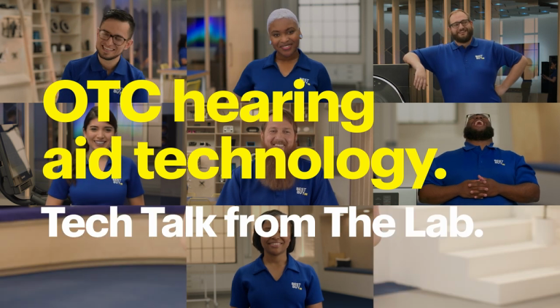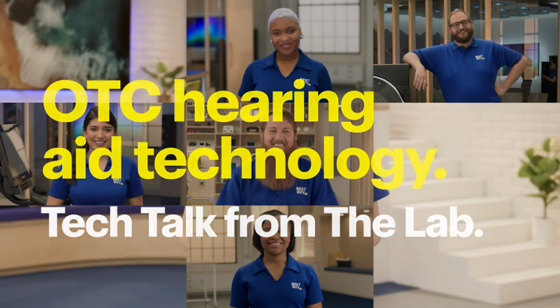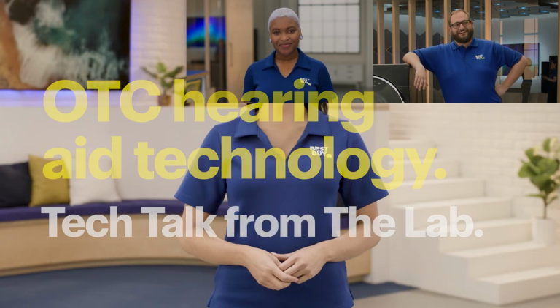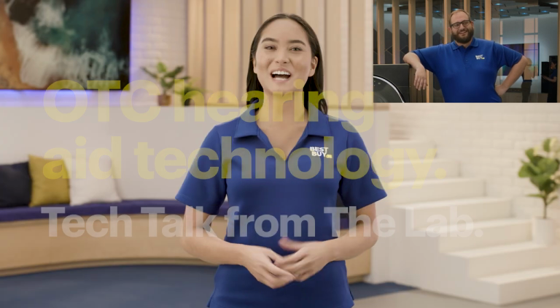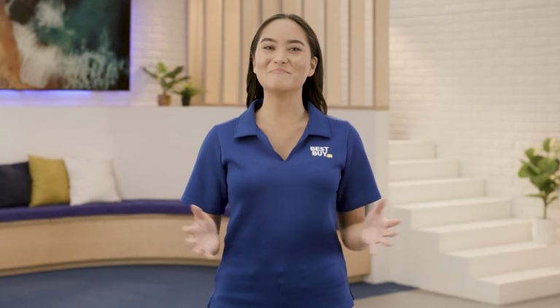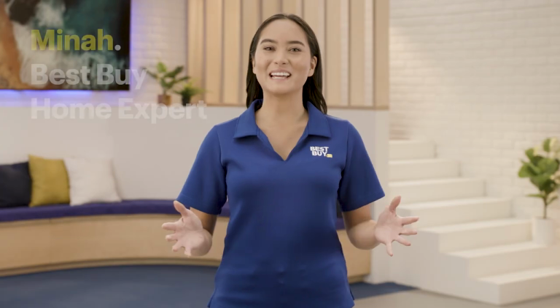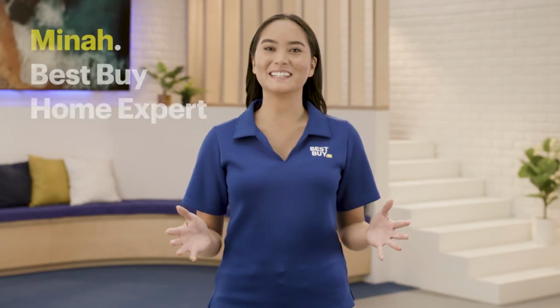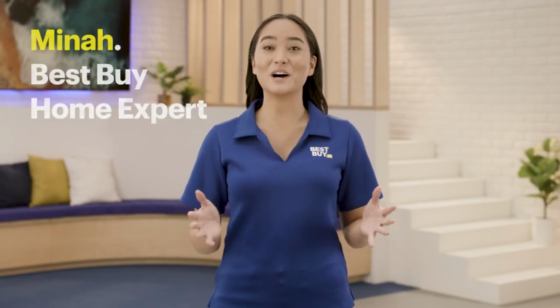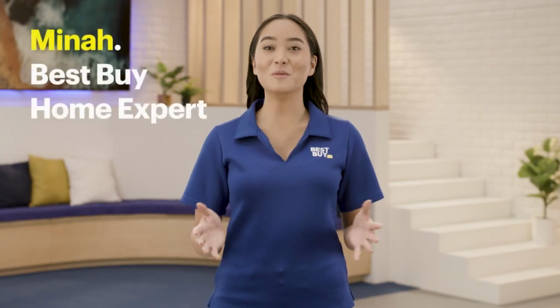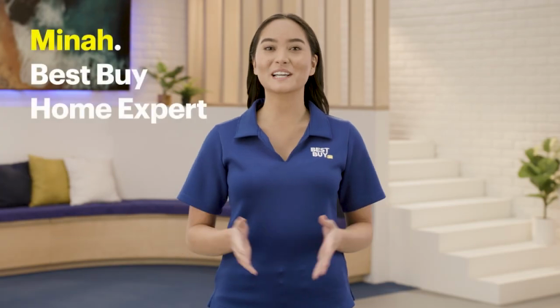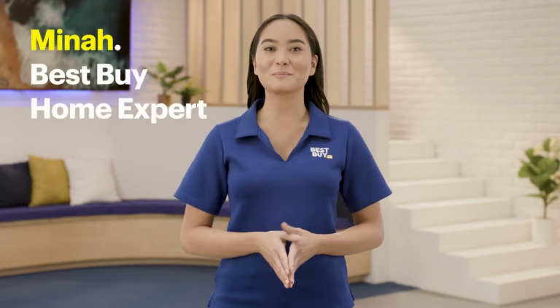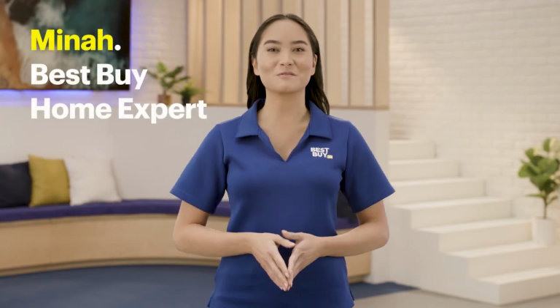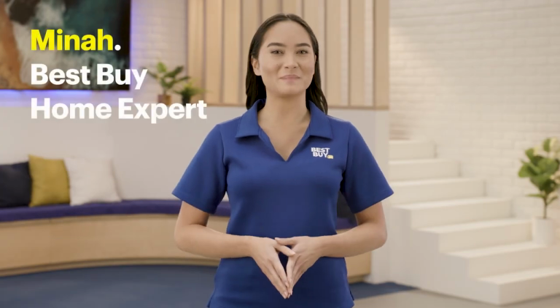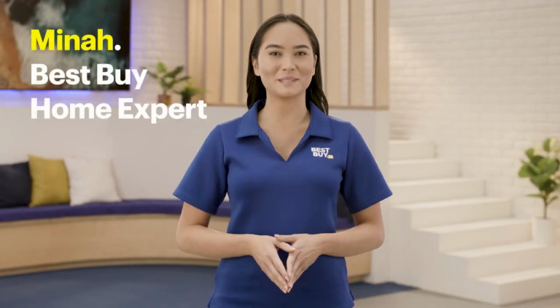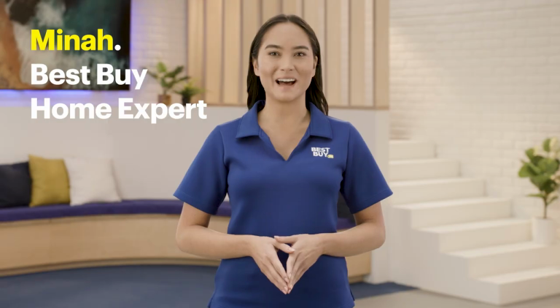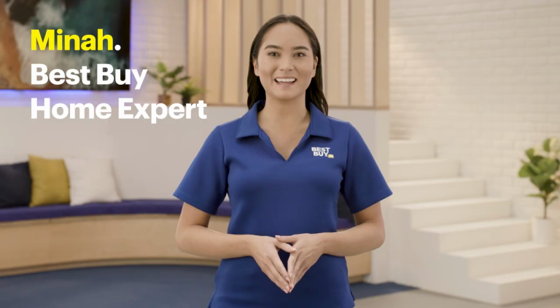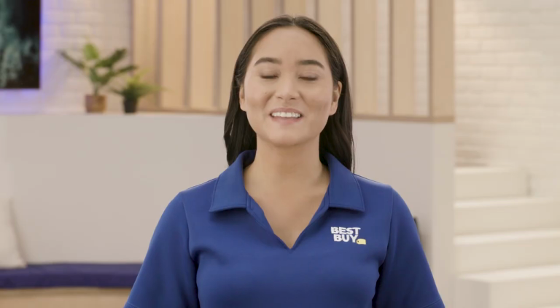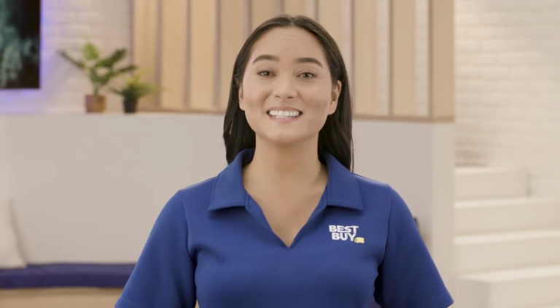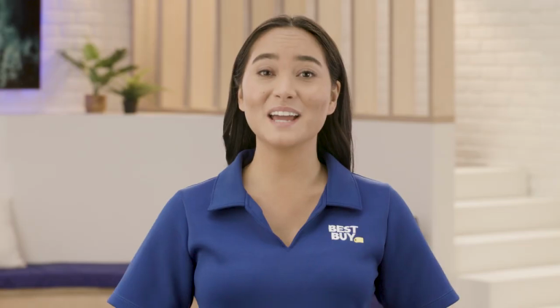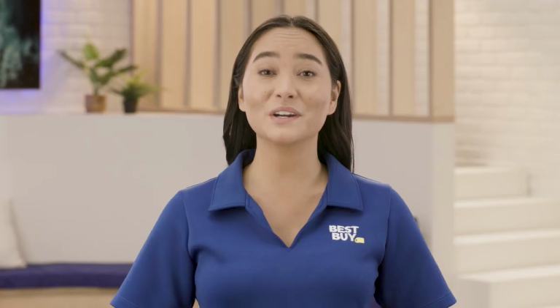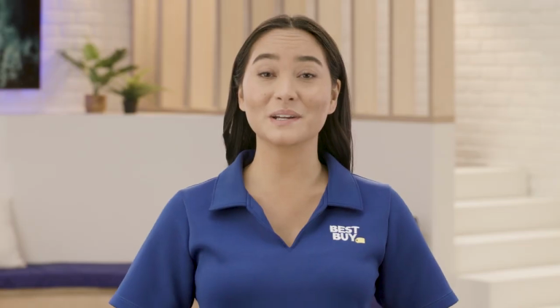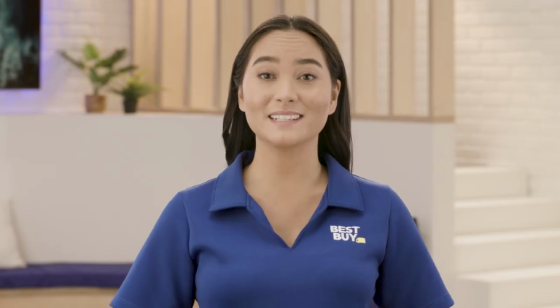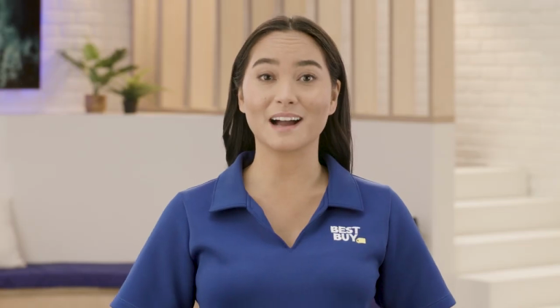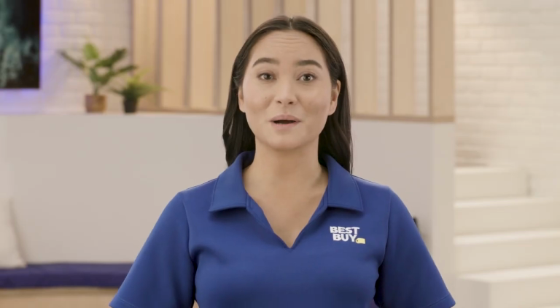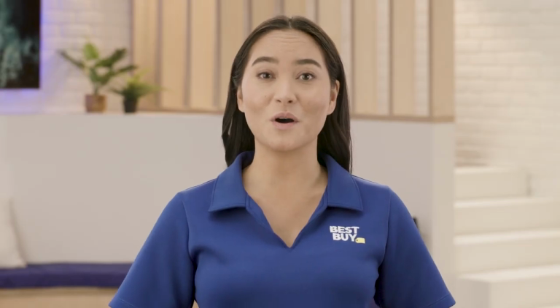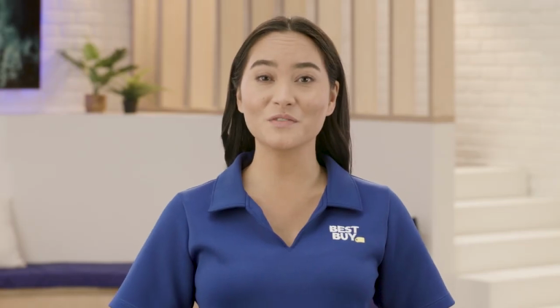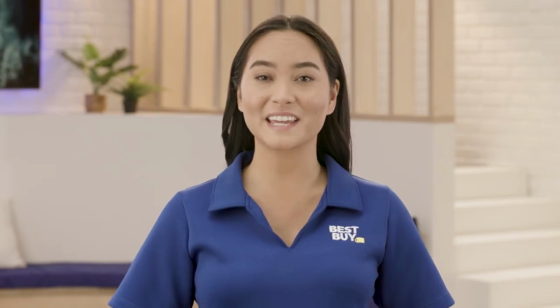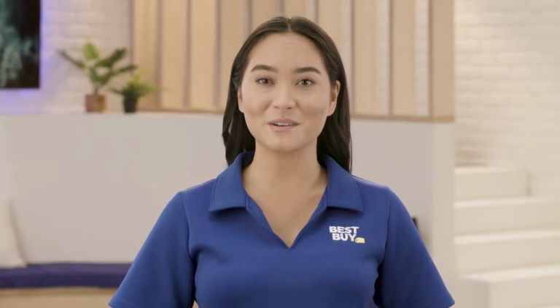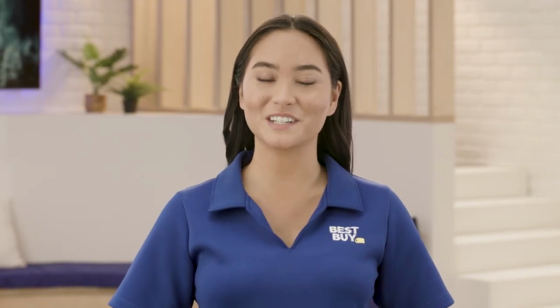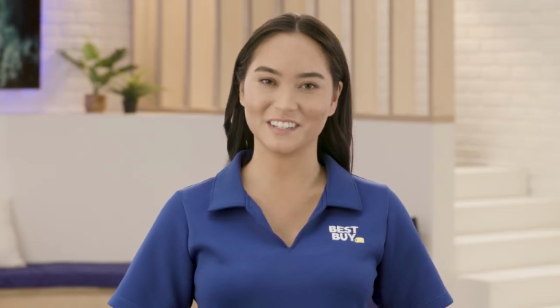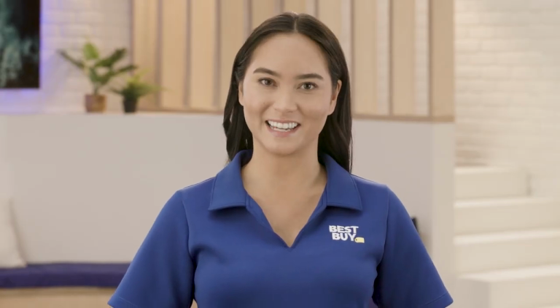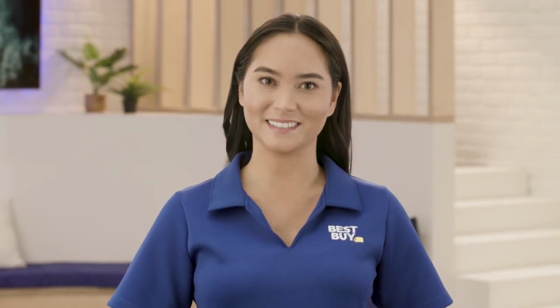Hi, I'm Mayna, a home expert from Best Buy, and today we are going to talk about over-the-counter hearing aids.